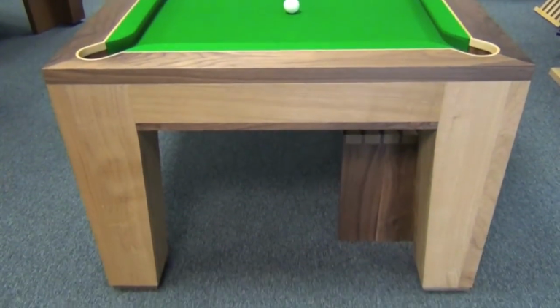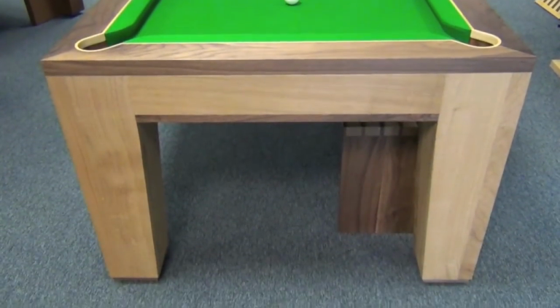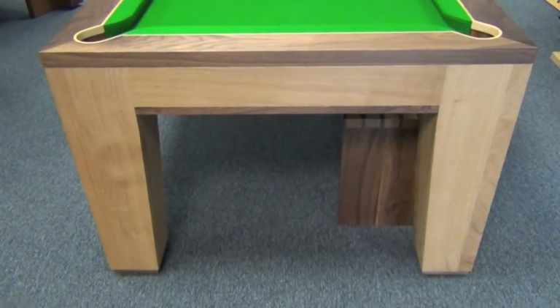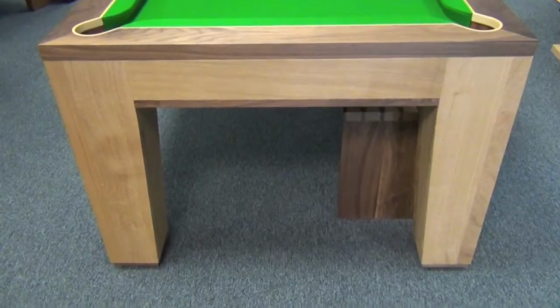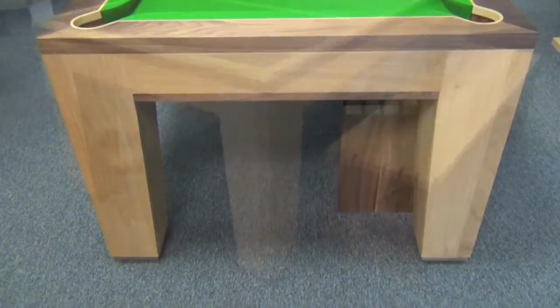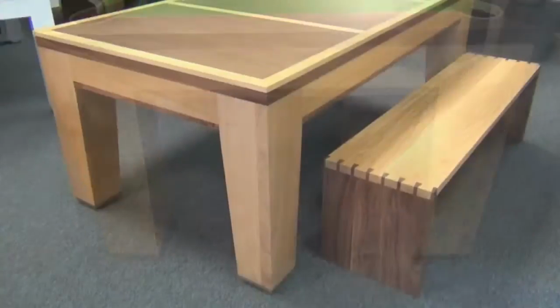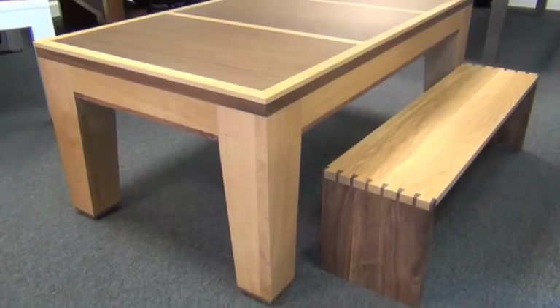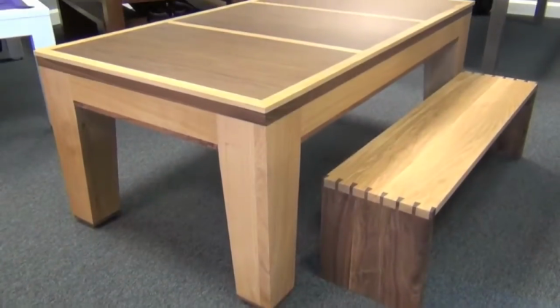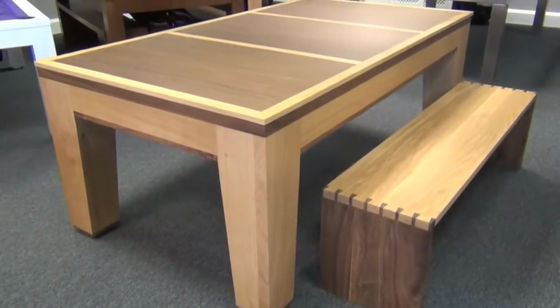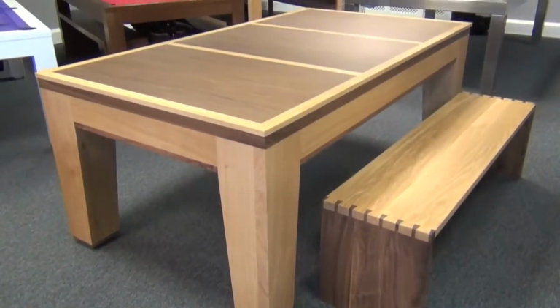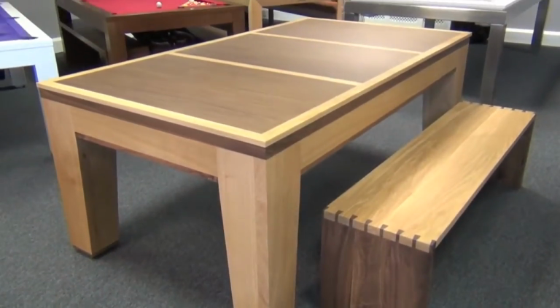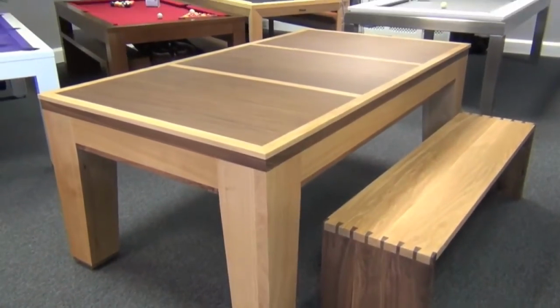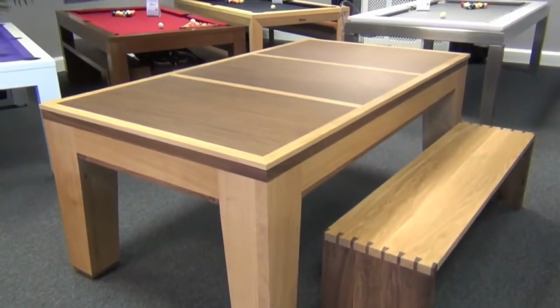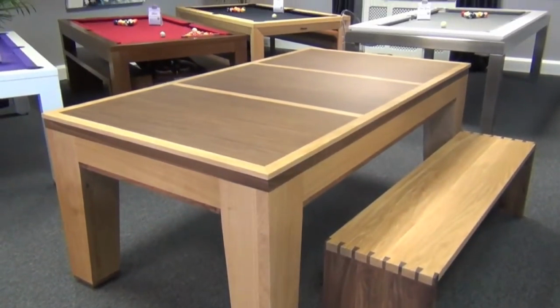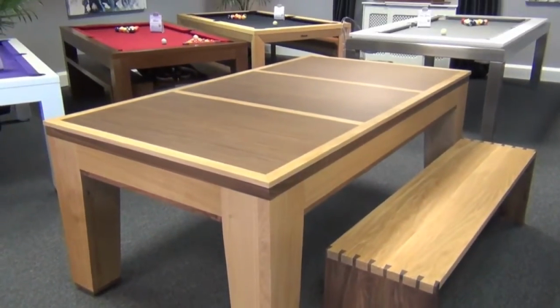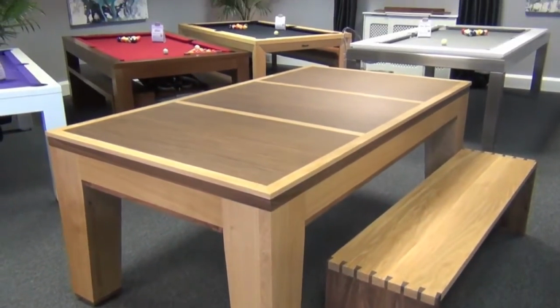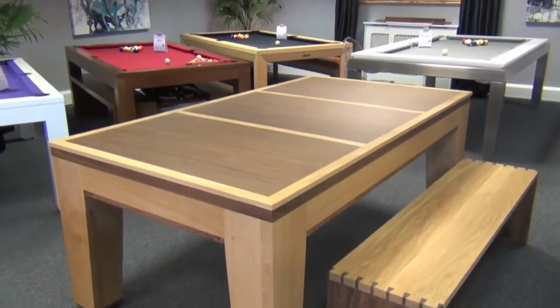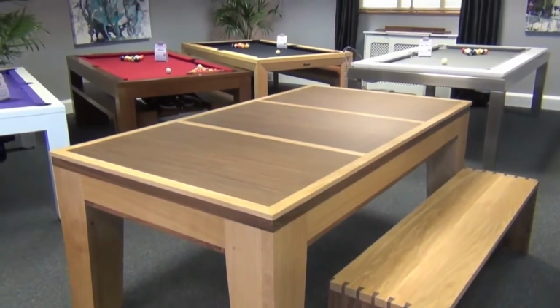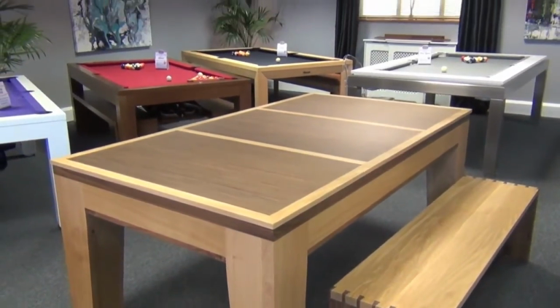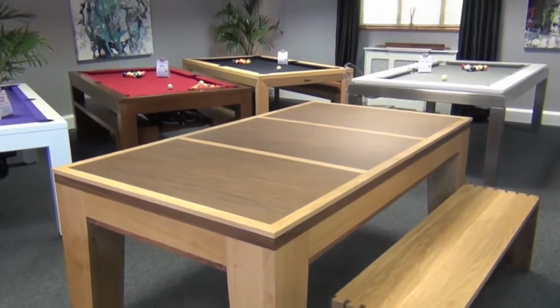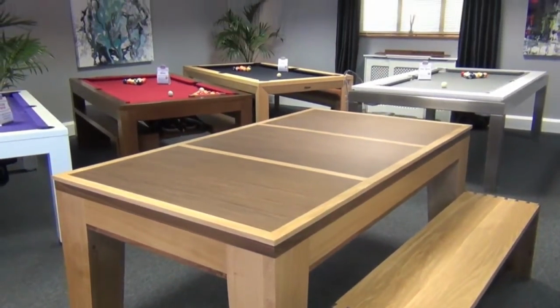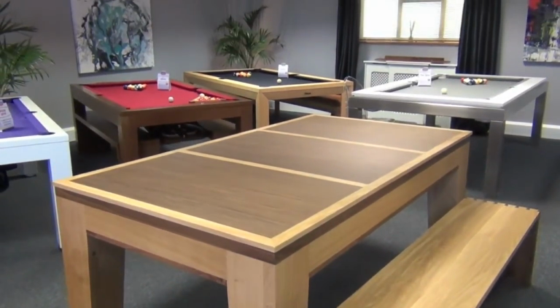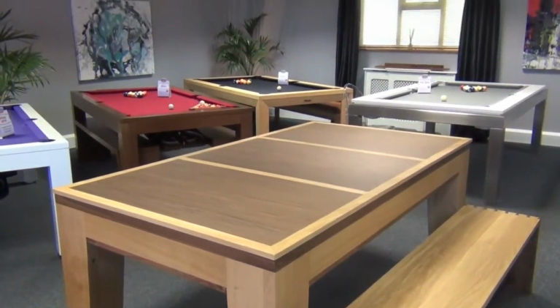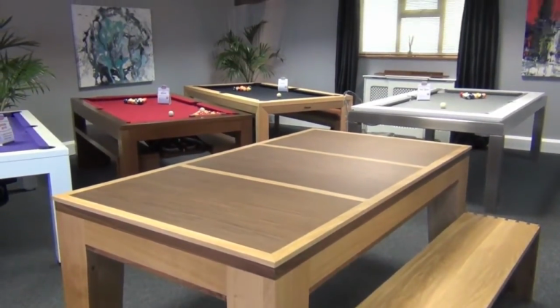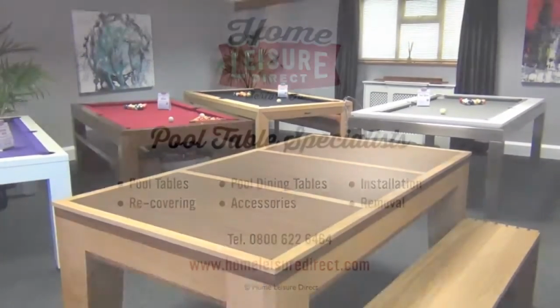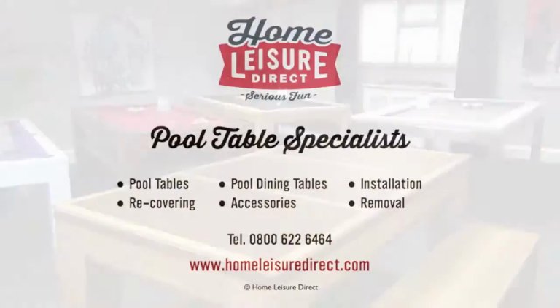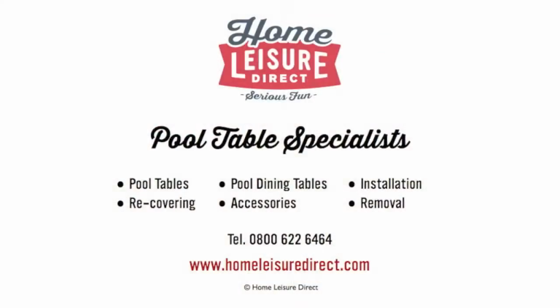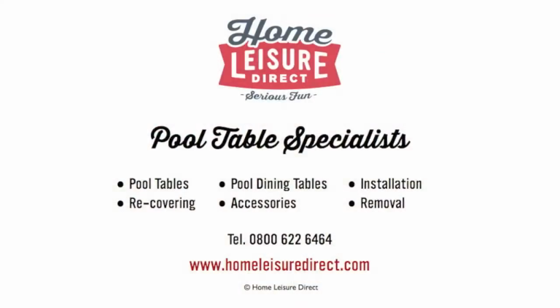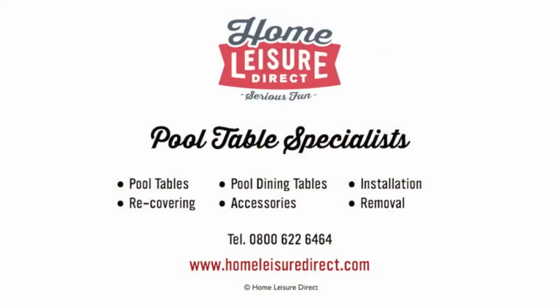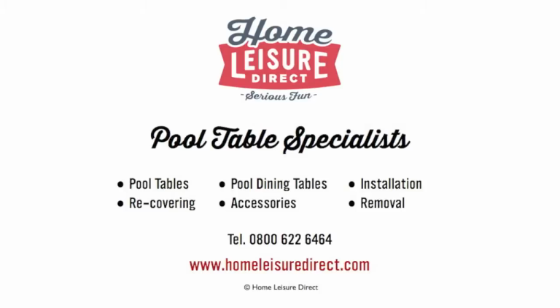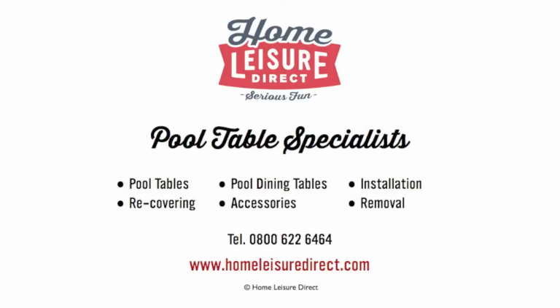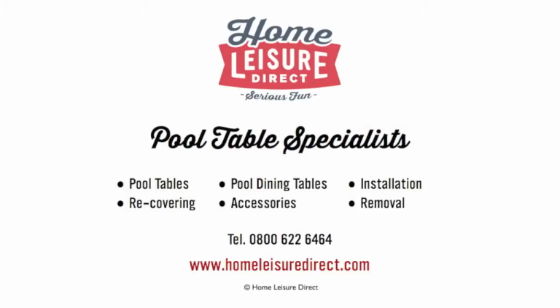For more information on this fabulous pool table, please pop down to our showroom, drop us an email, or give us a call.